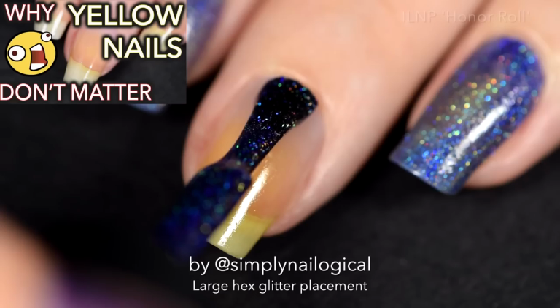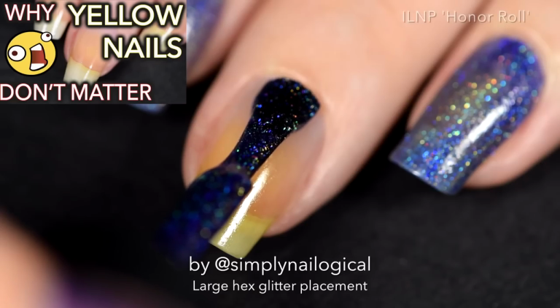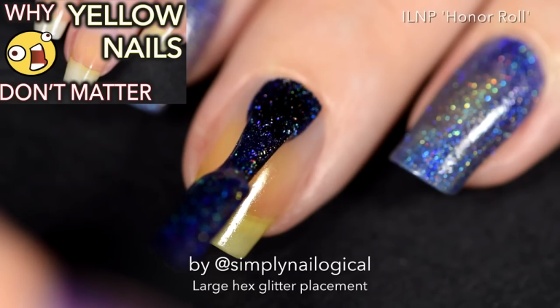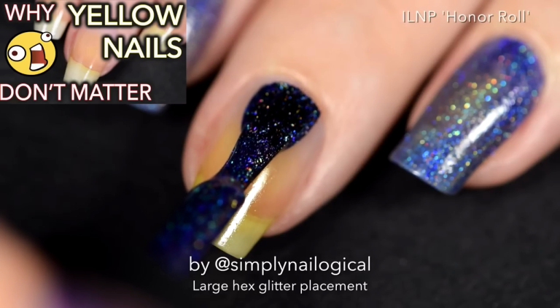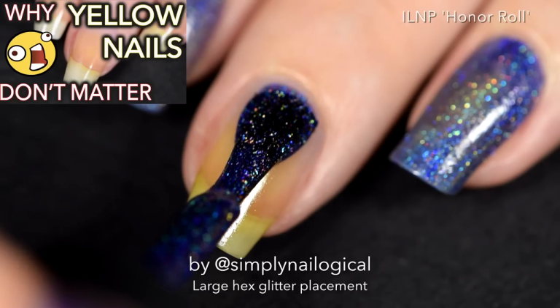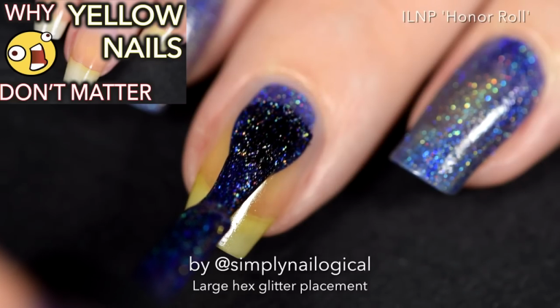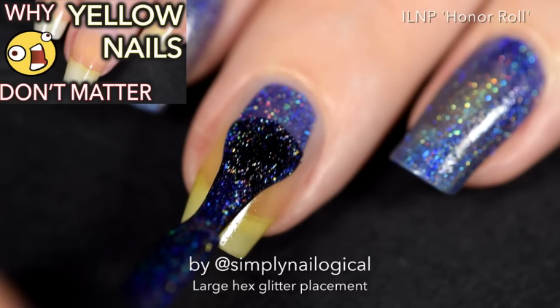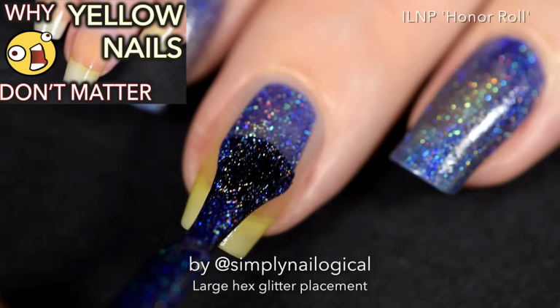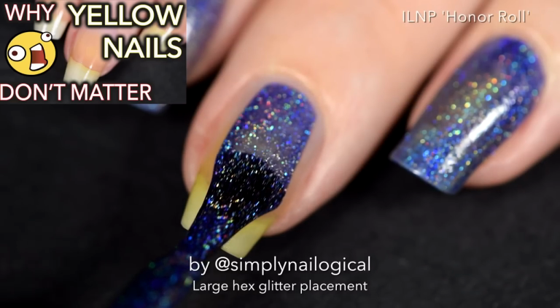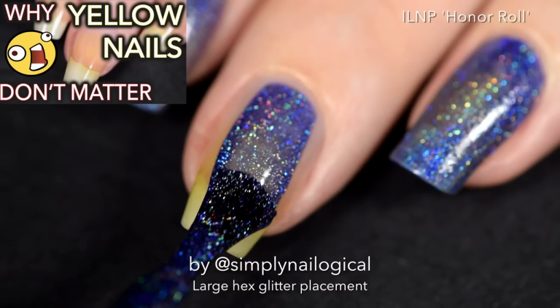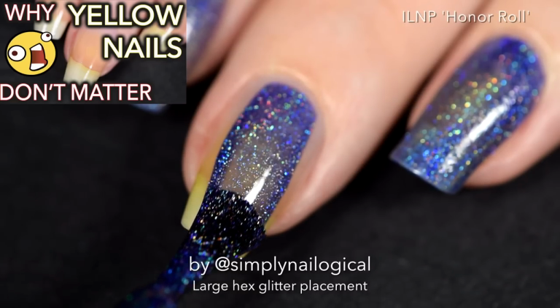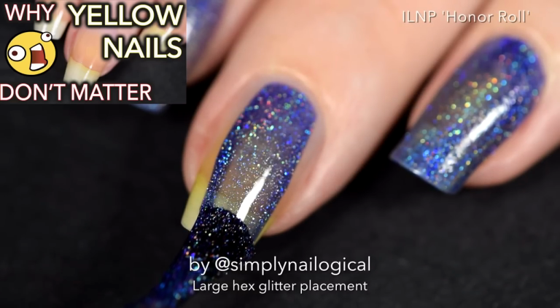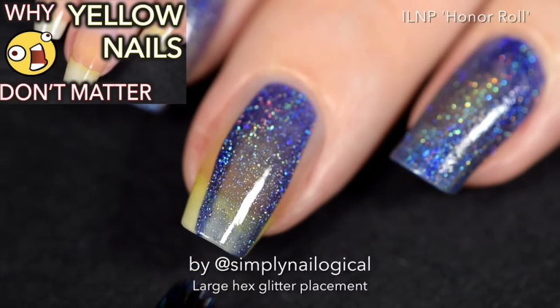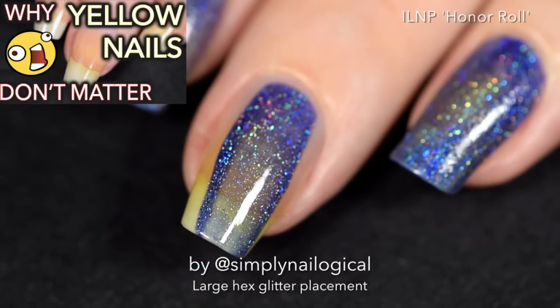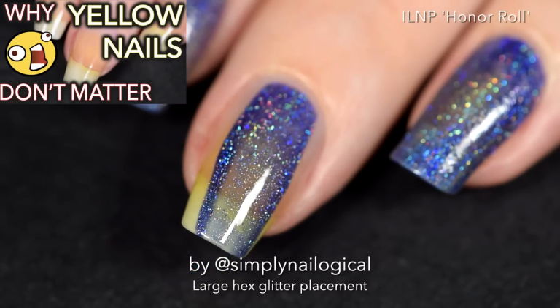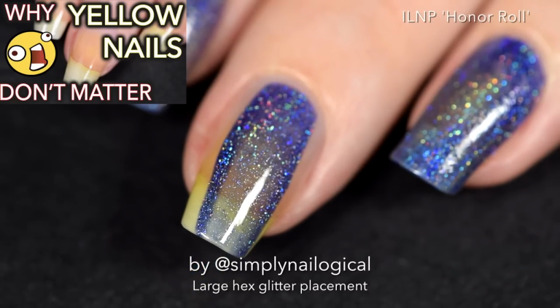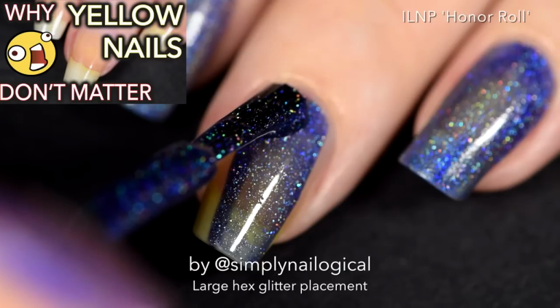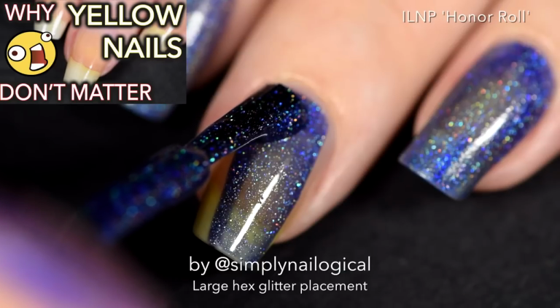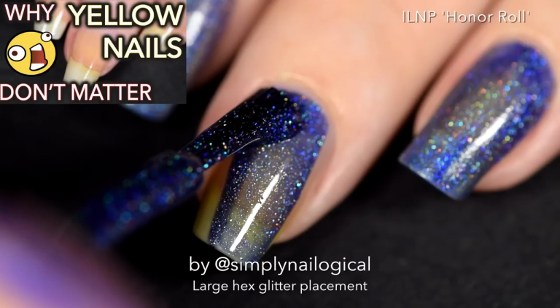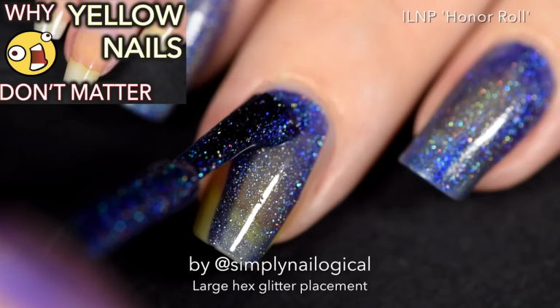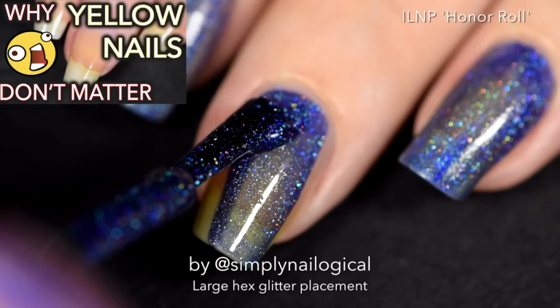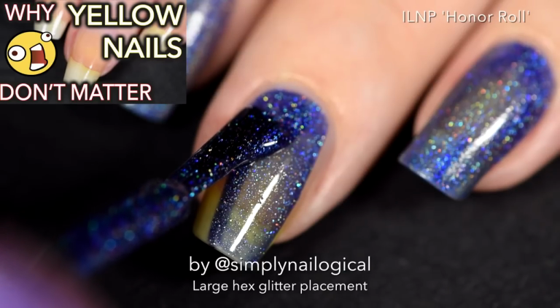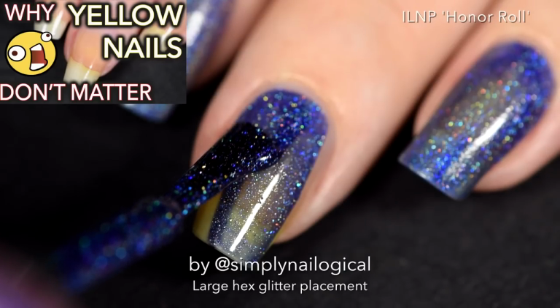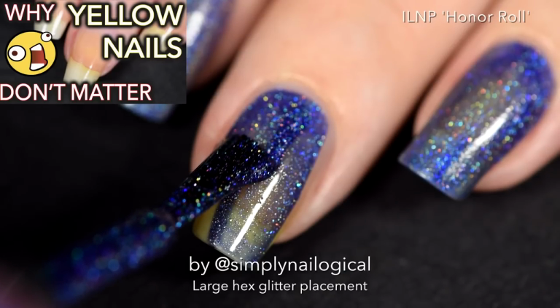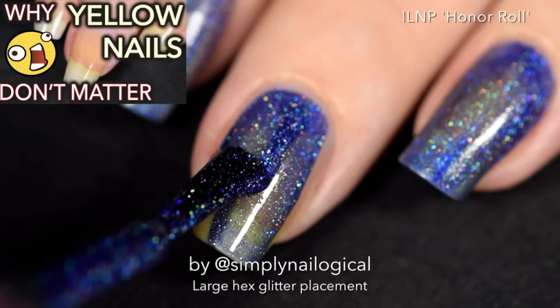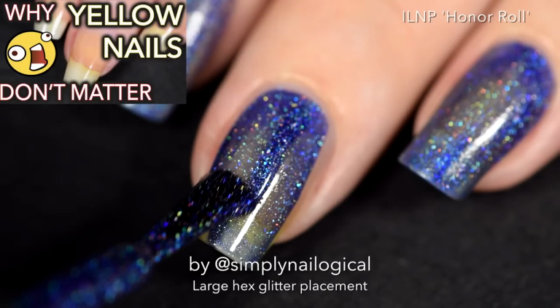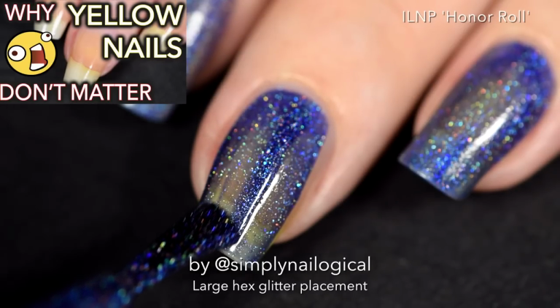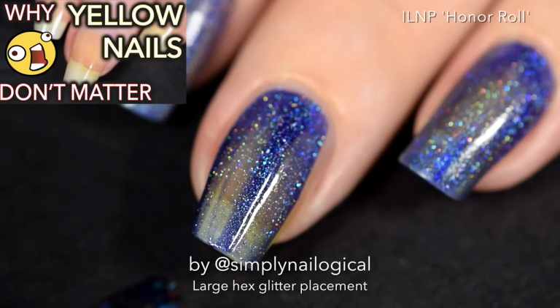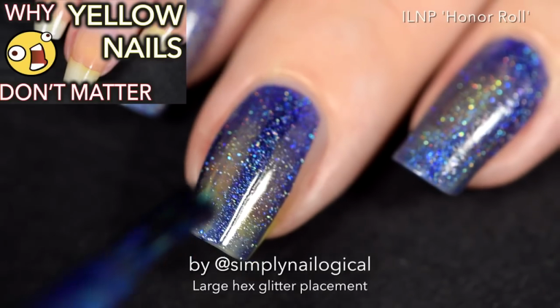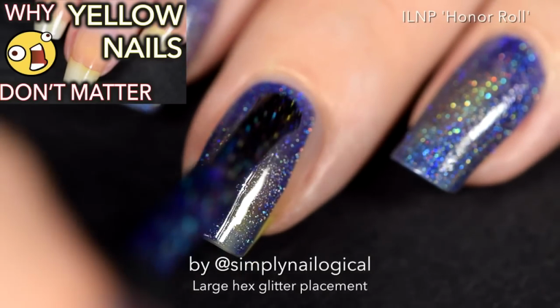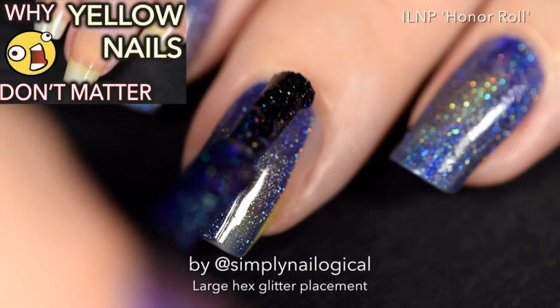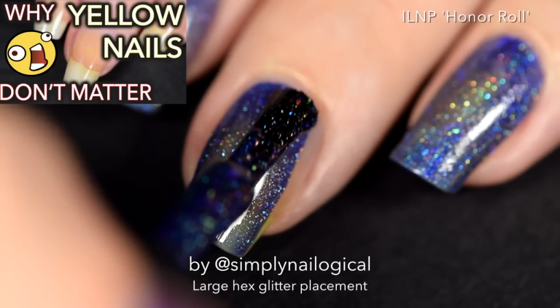Yes, my nails are yellow. We've been over this. Please watch this video before you comment something really stupid.